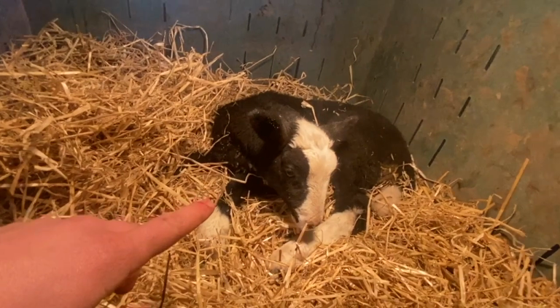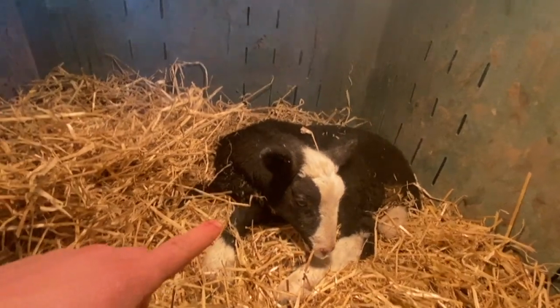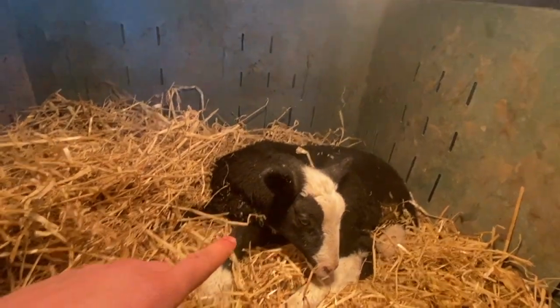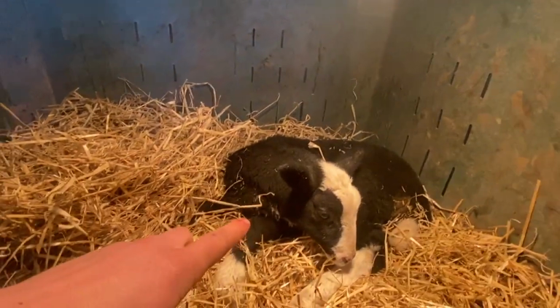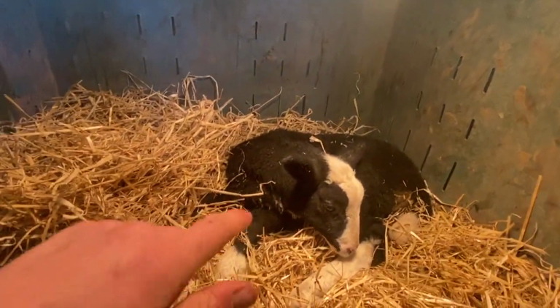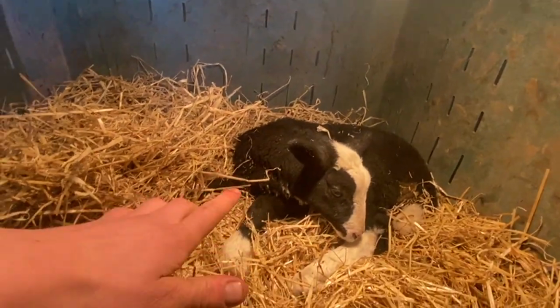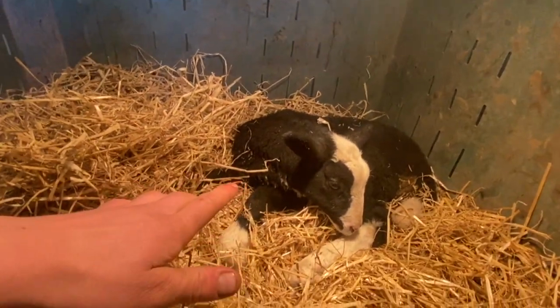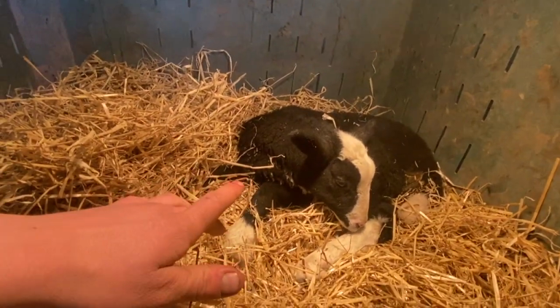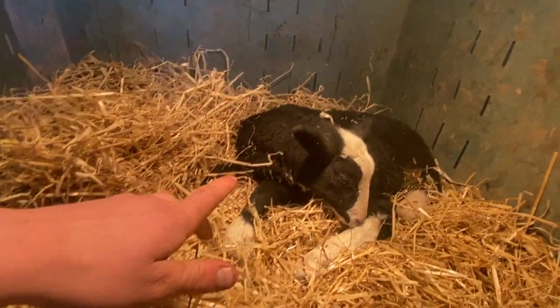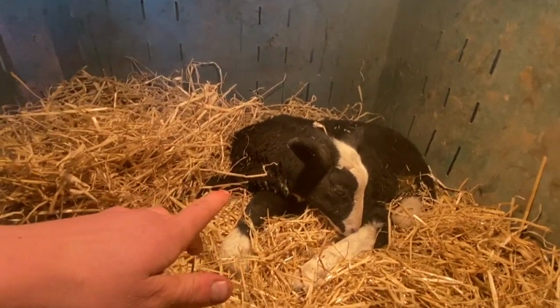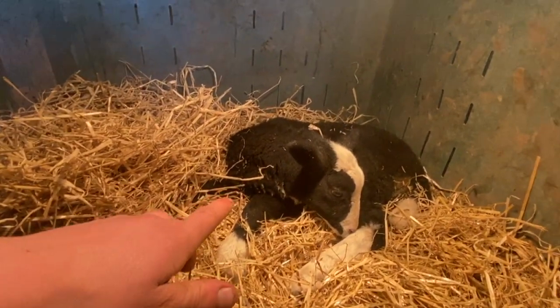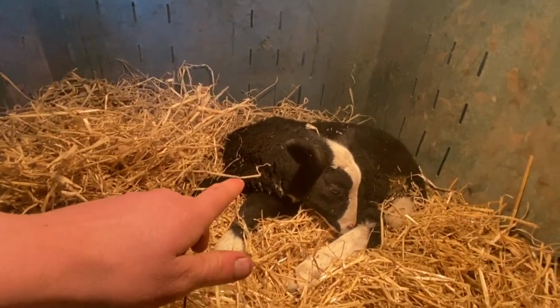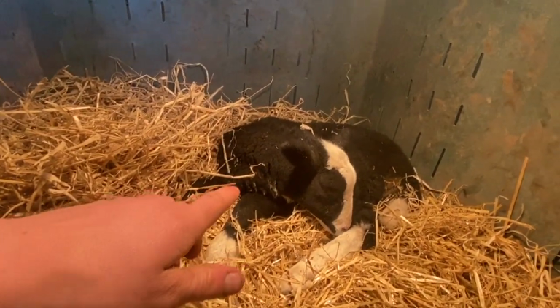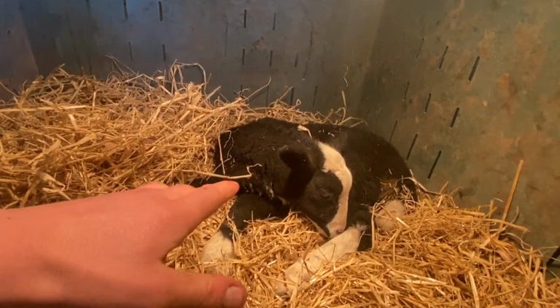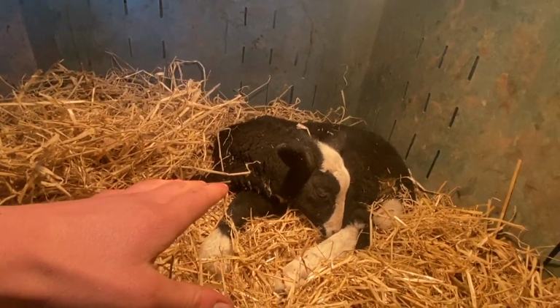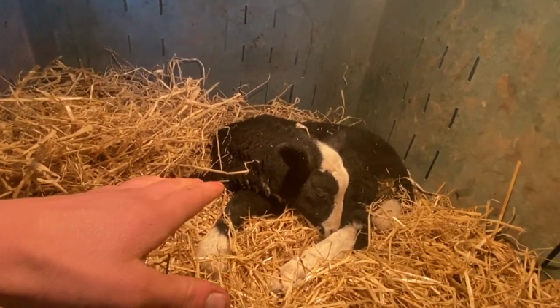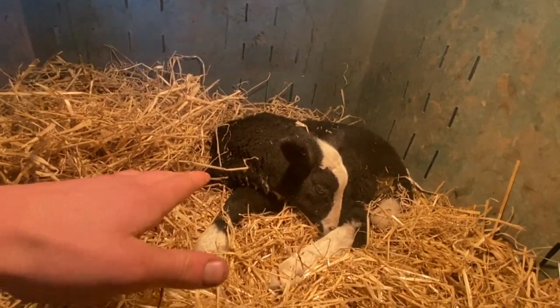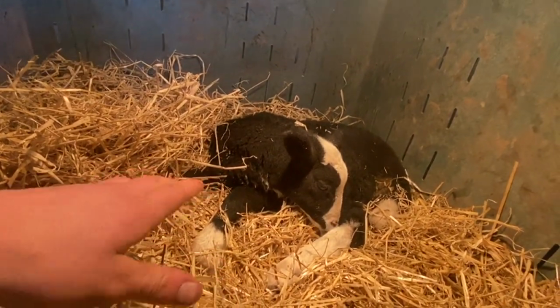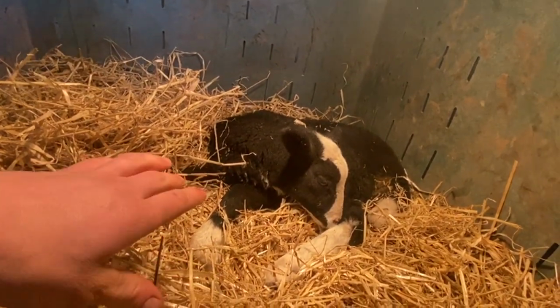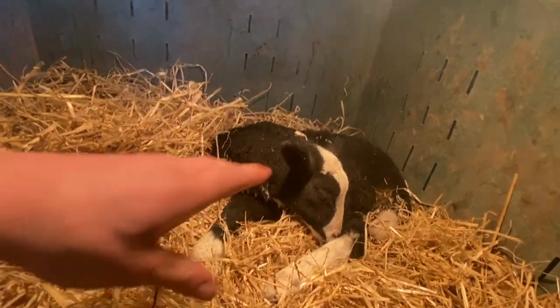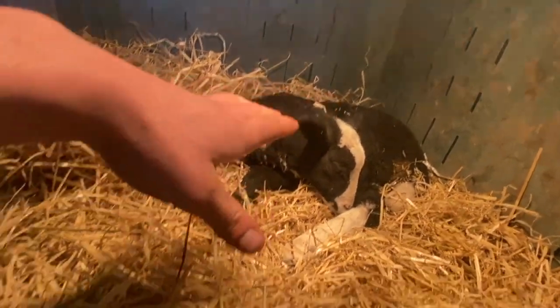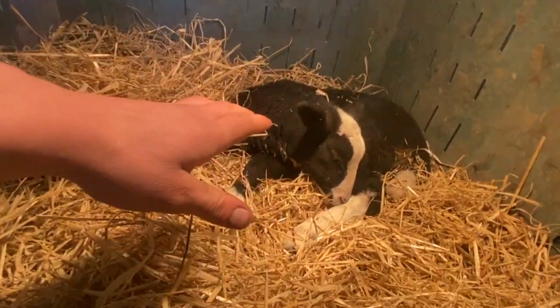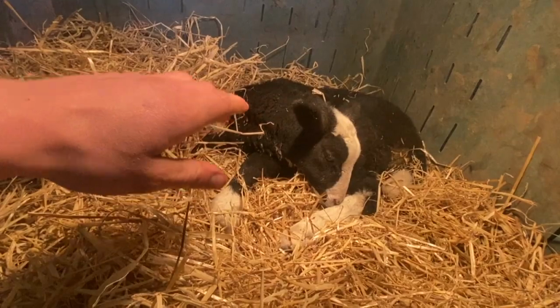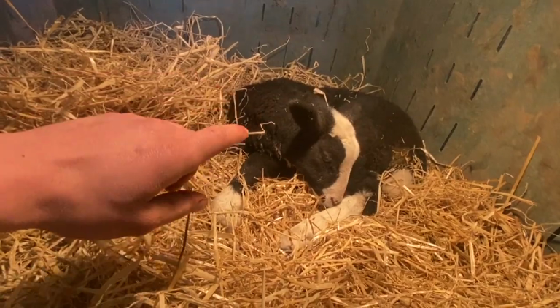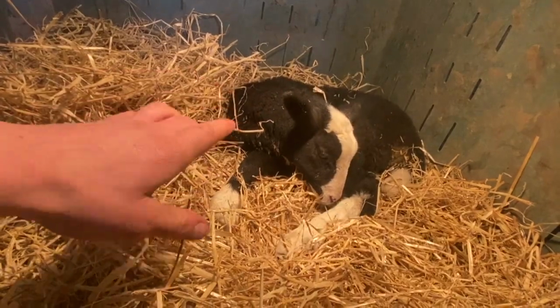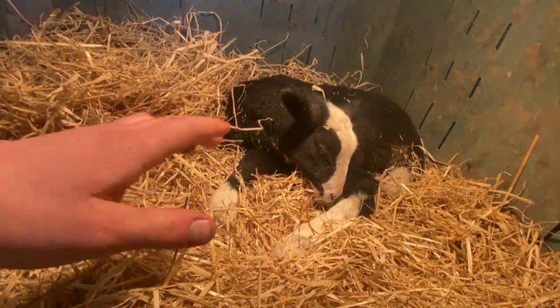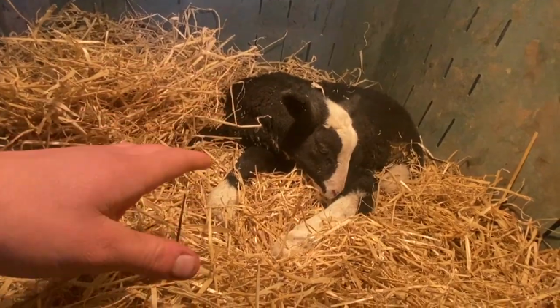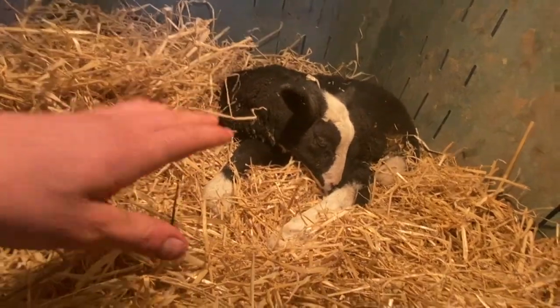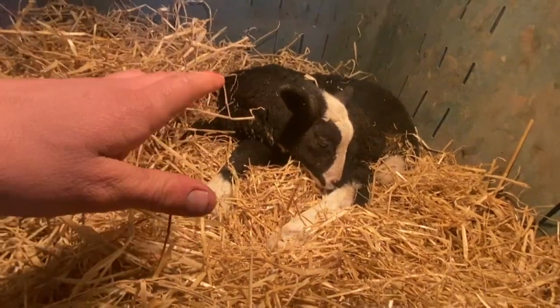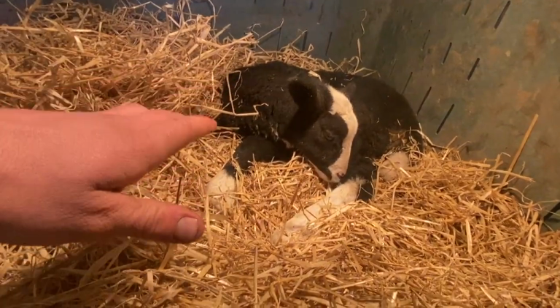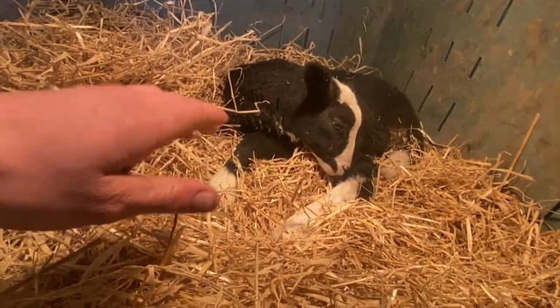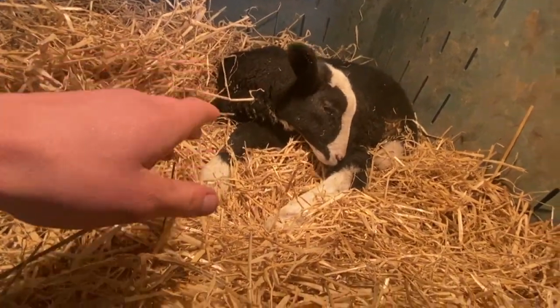The fella's making good progress, trying to get on his feet sometimes. His back legs aren't very strong, so he's struggling, but he'll get there.